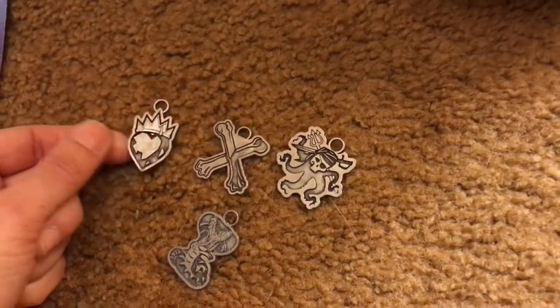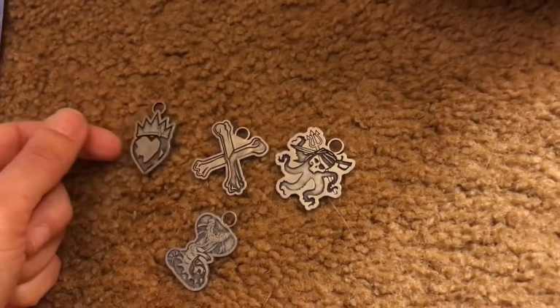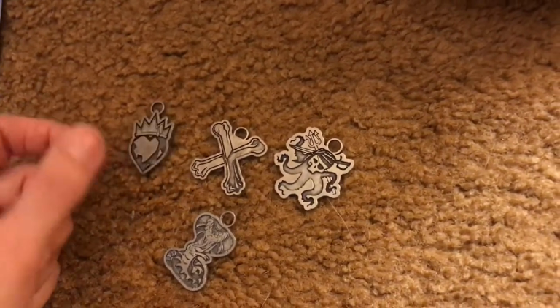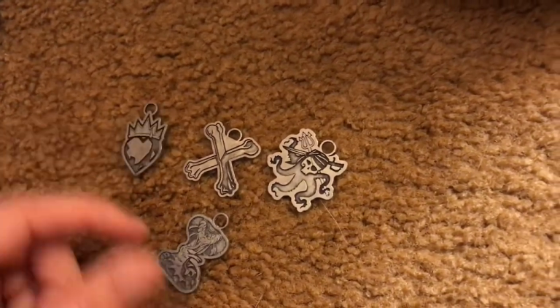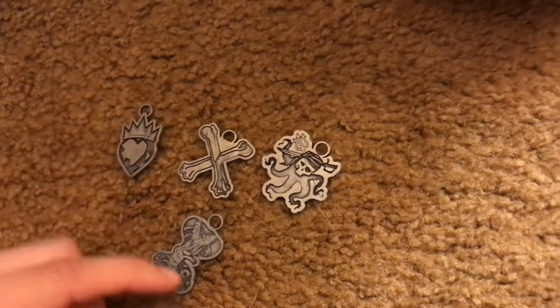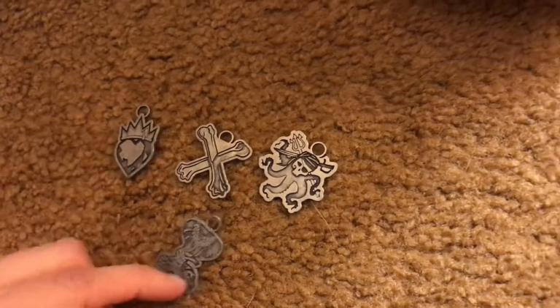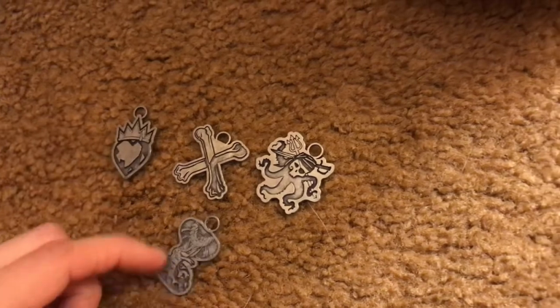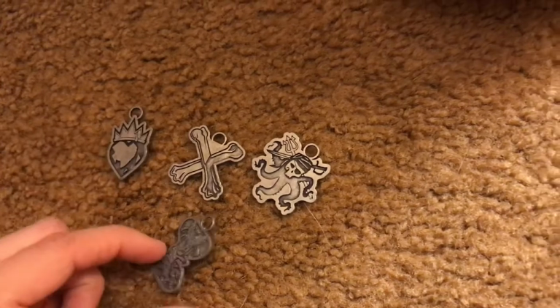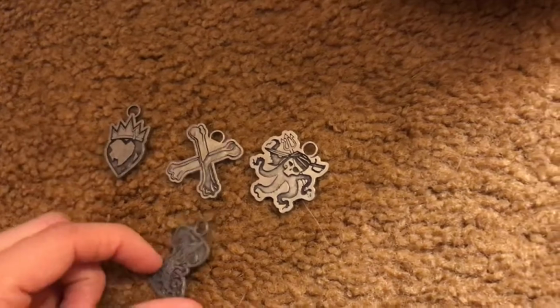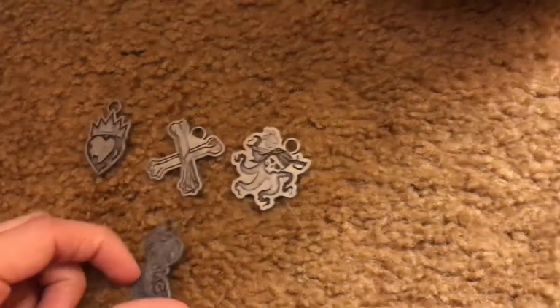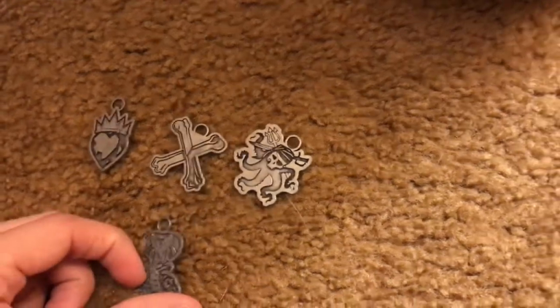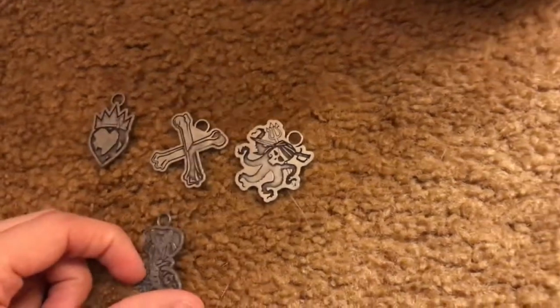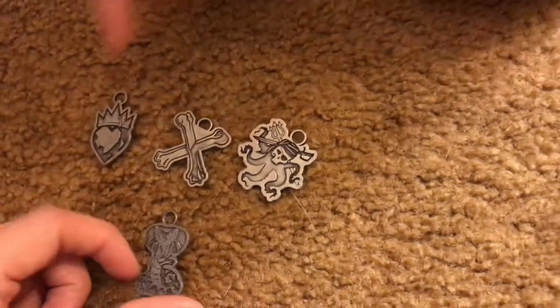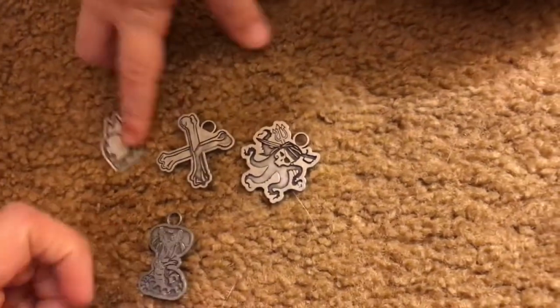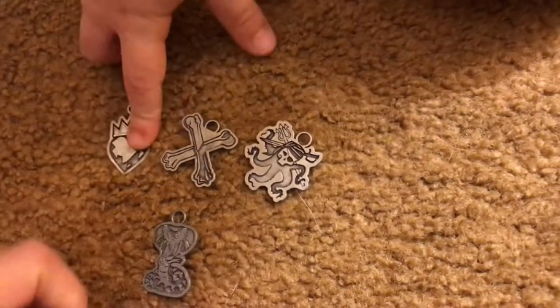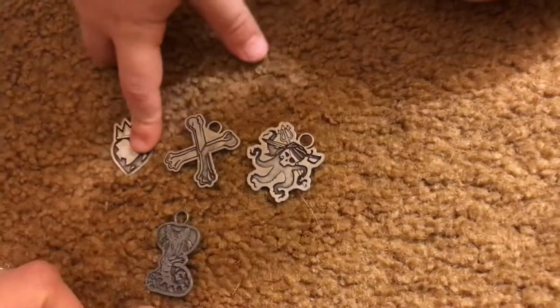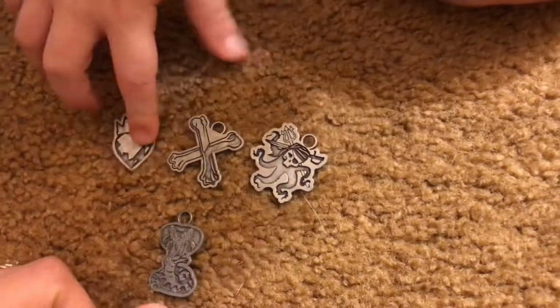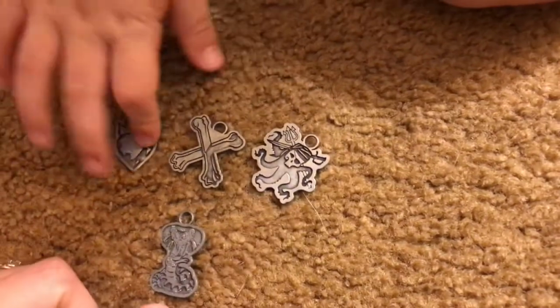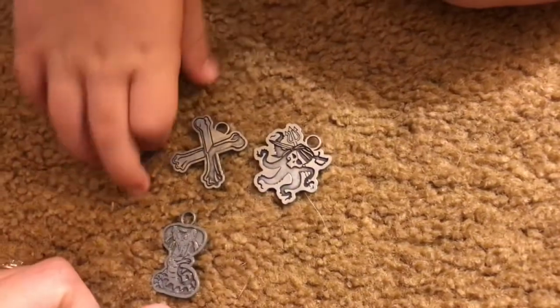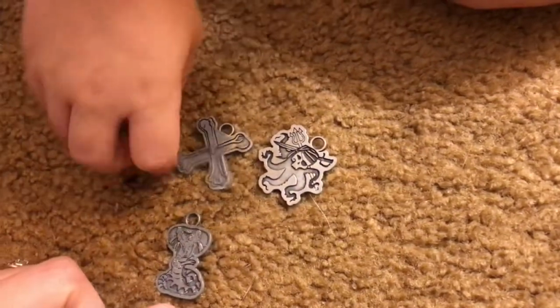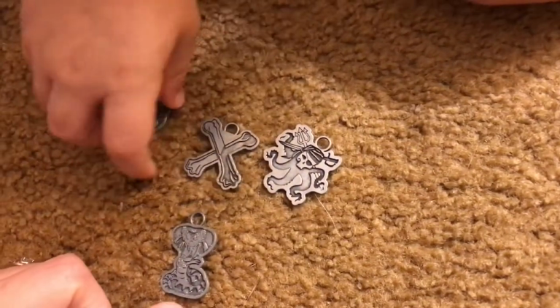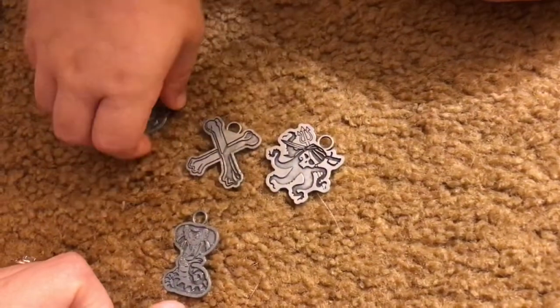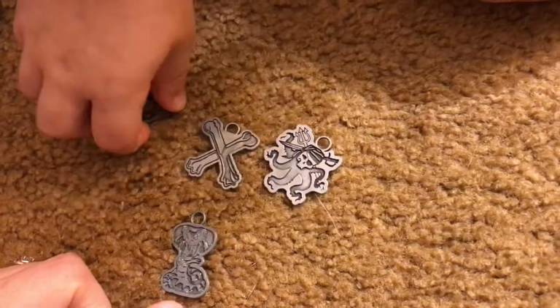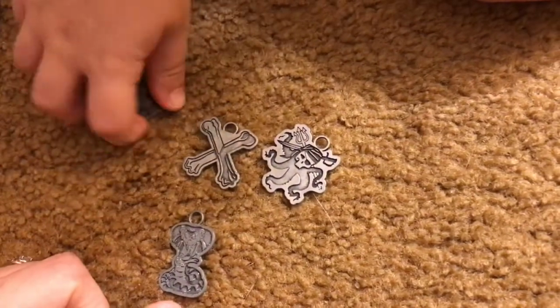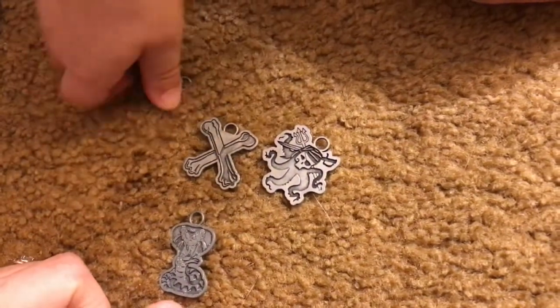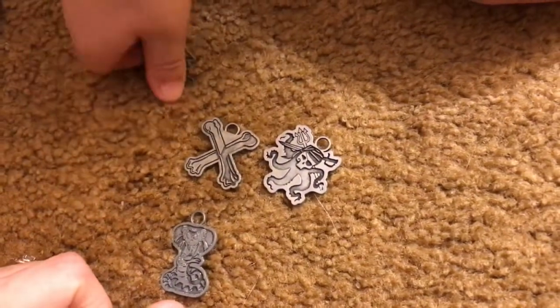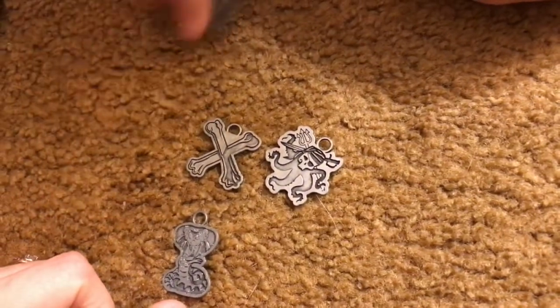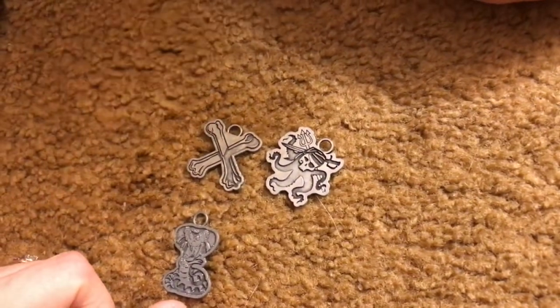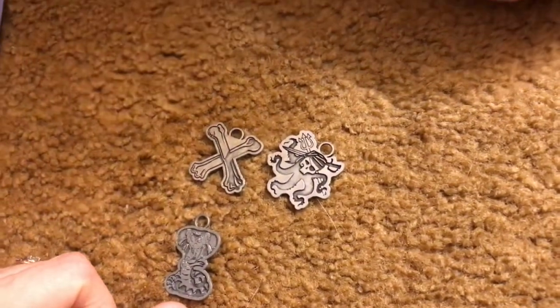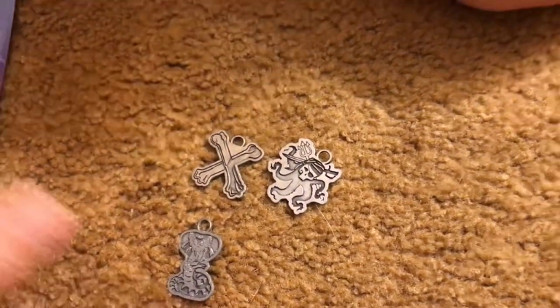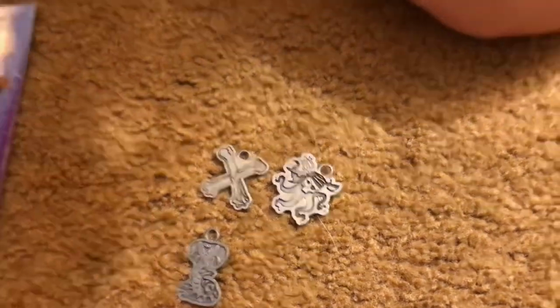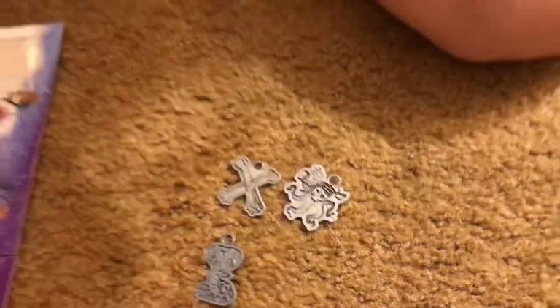That's pretty cool, but I'm gonna put this one on my purse.